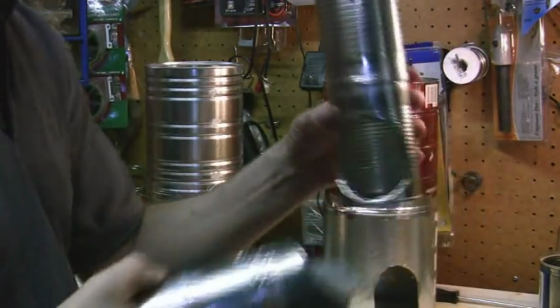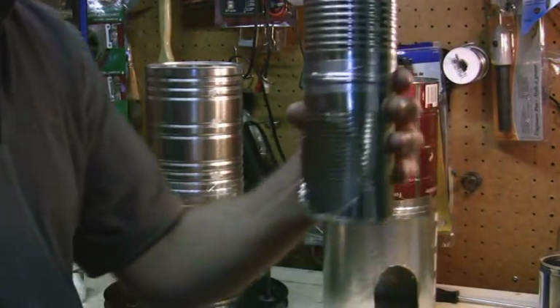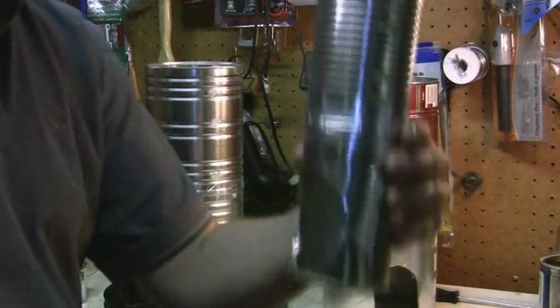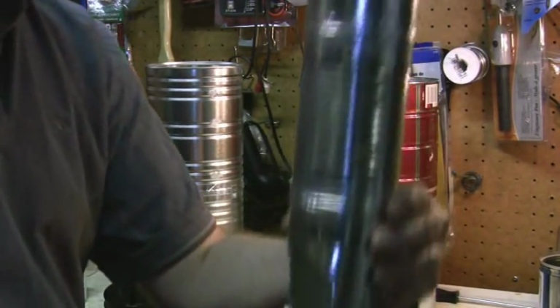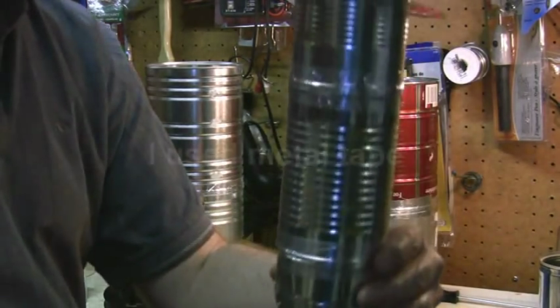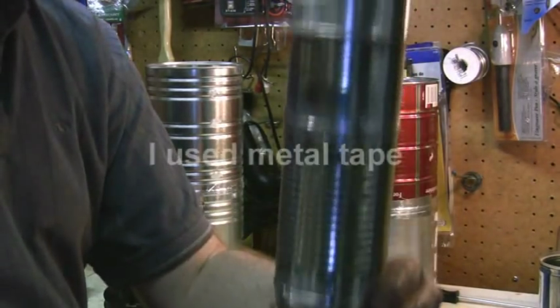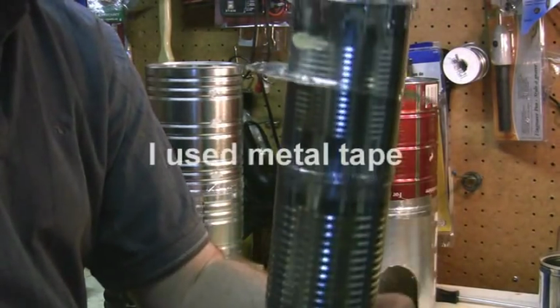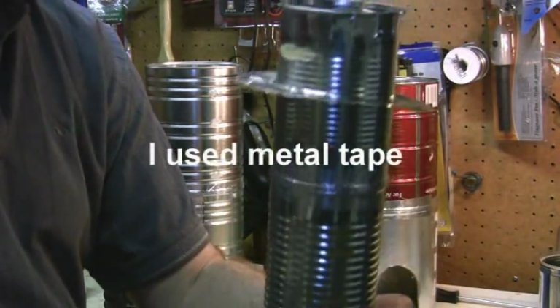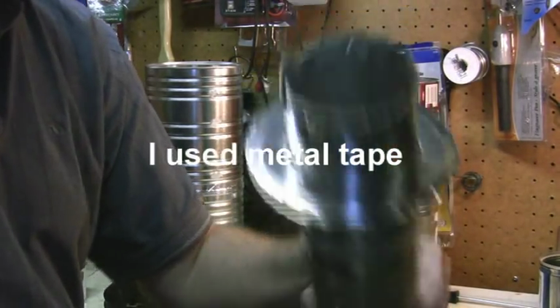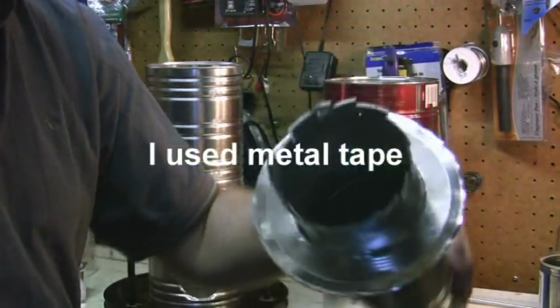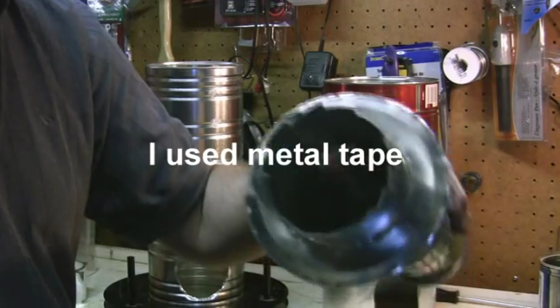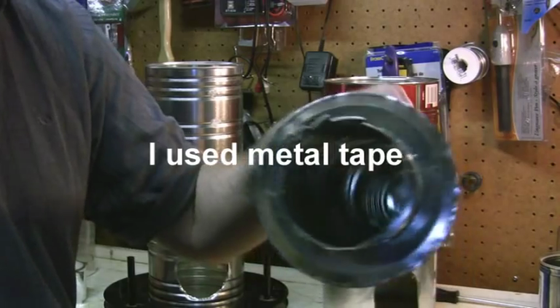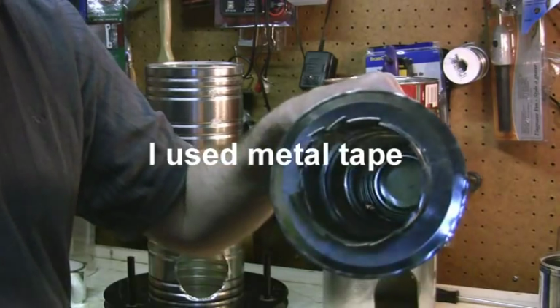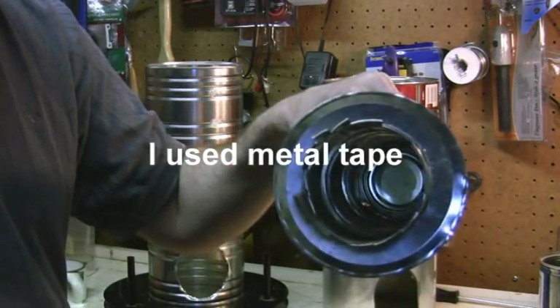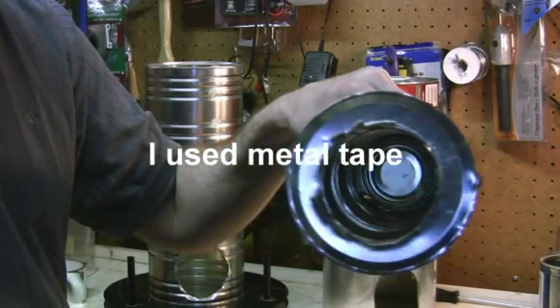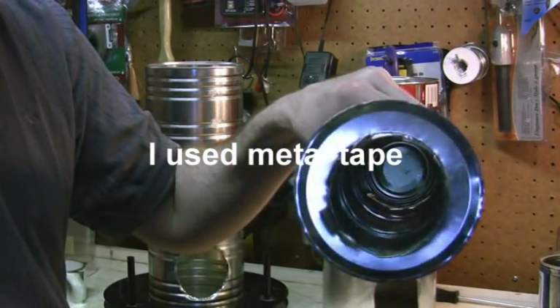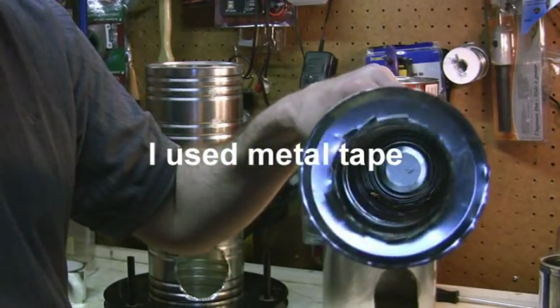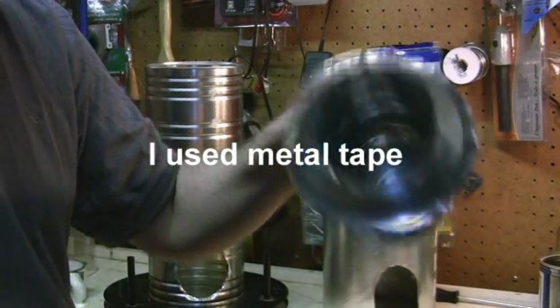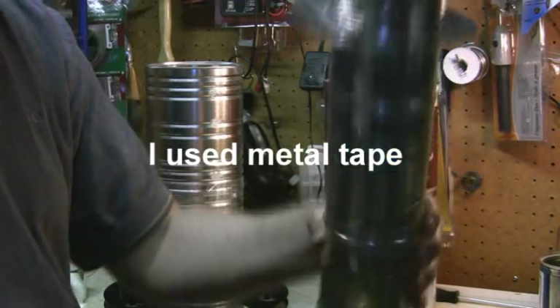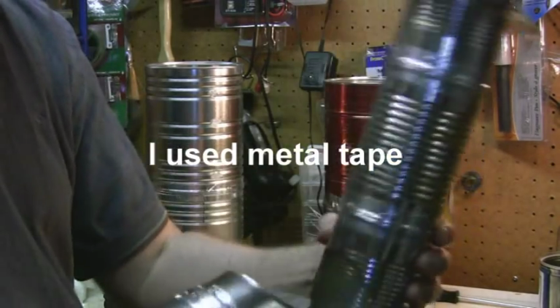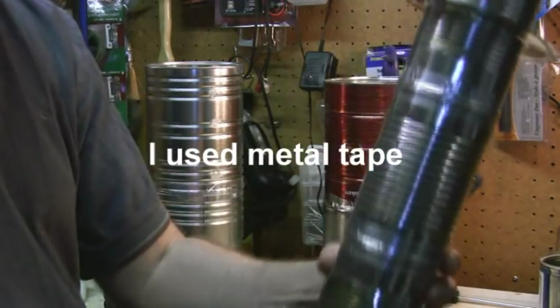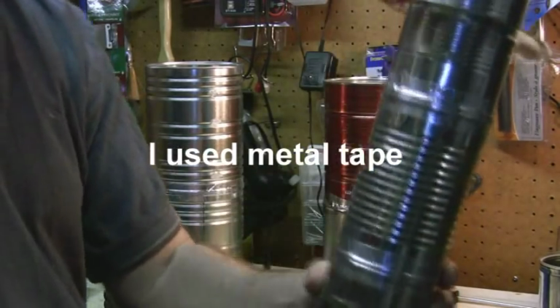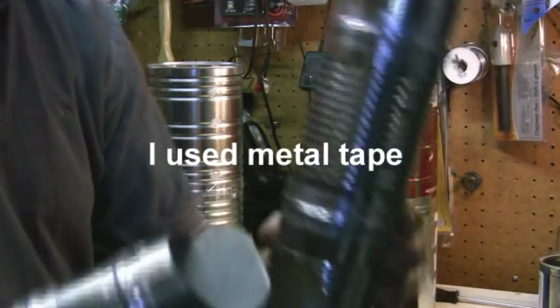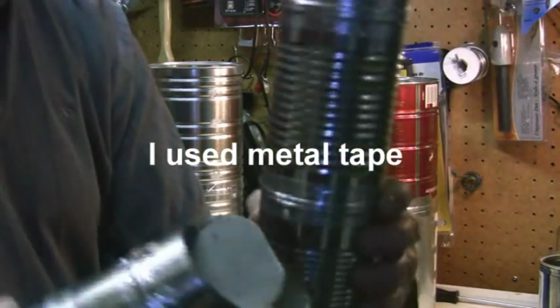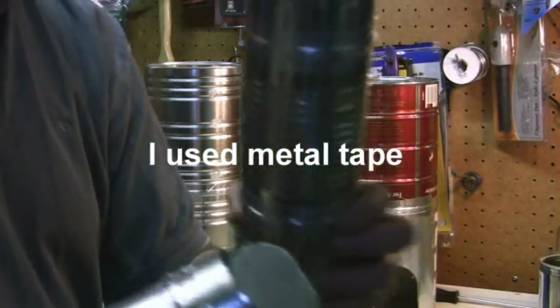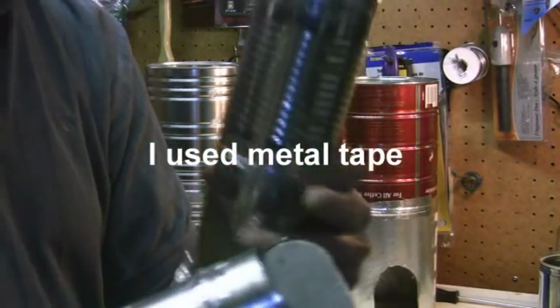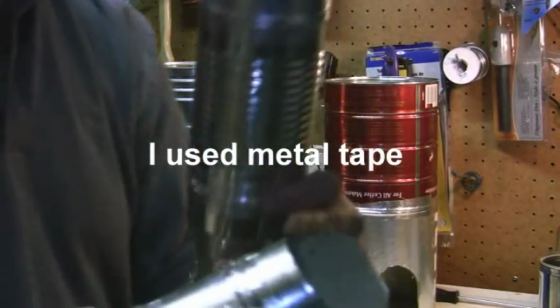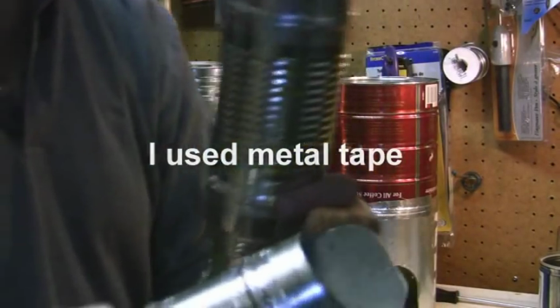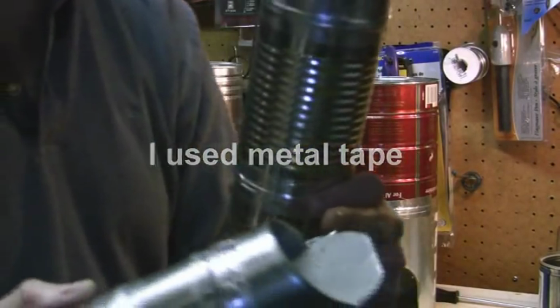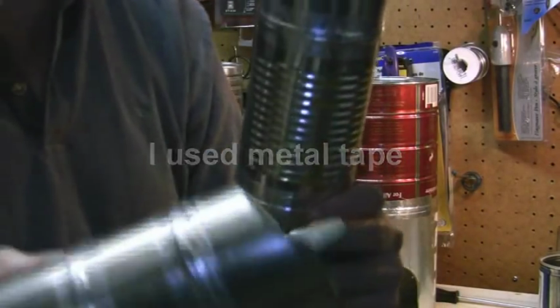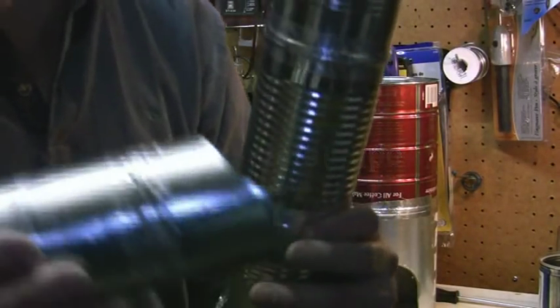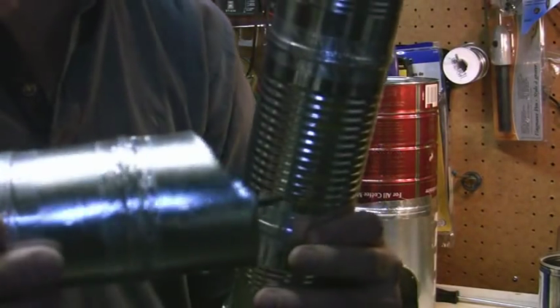That's going to go on the three soup cans with the lid on top. And if you notice there's a notch cut out.